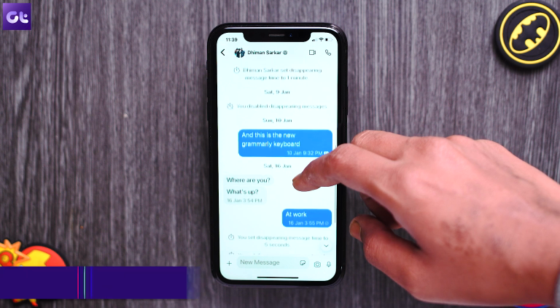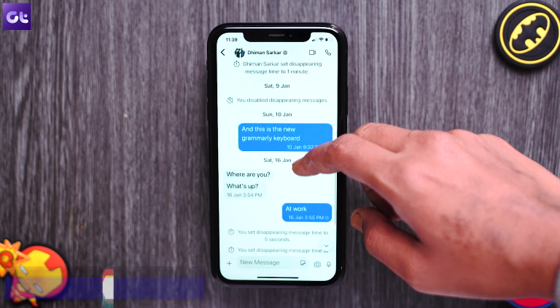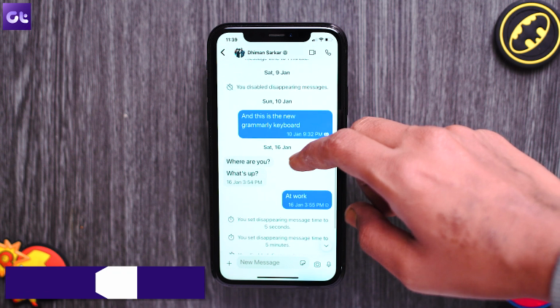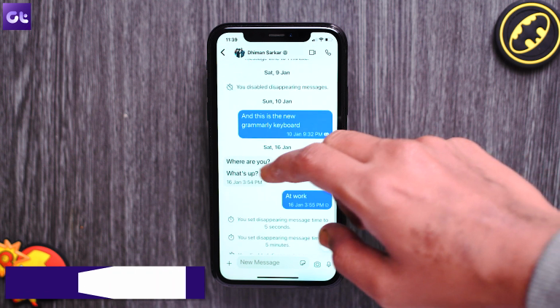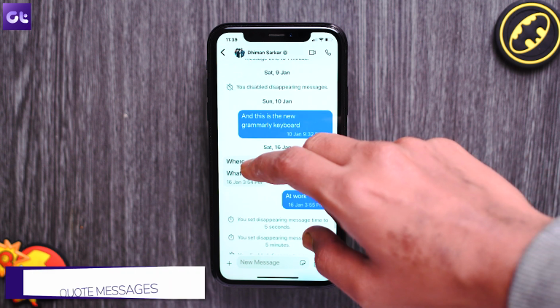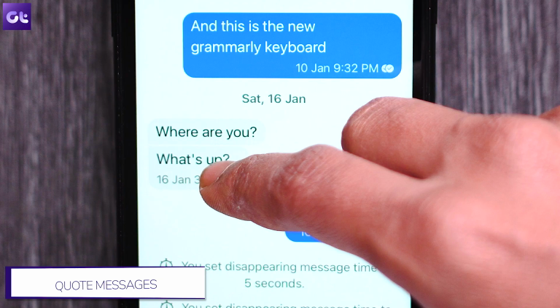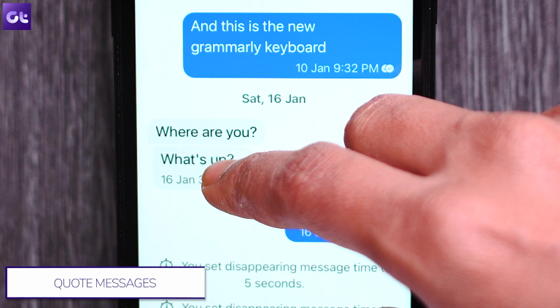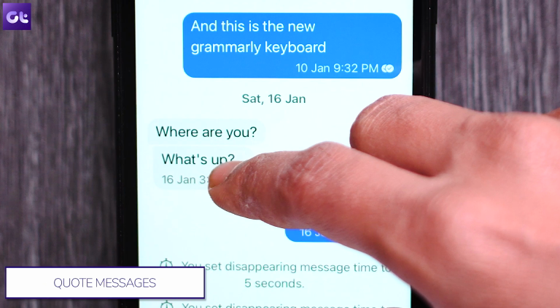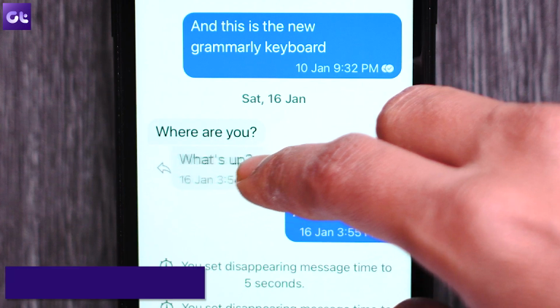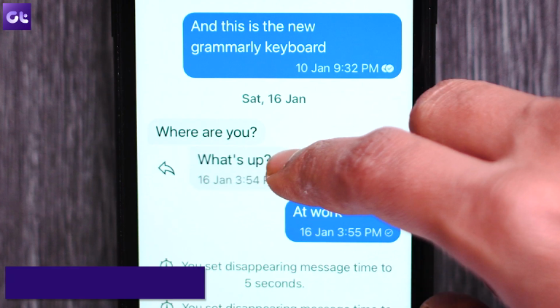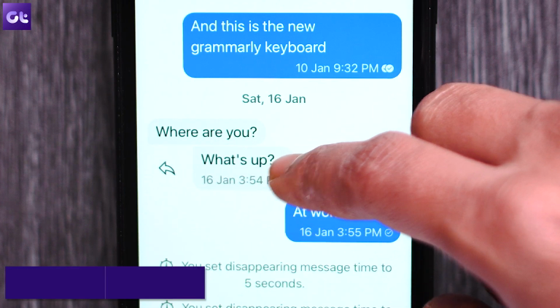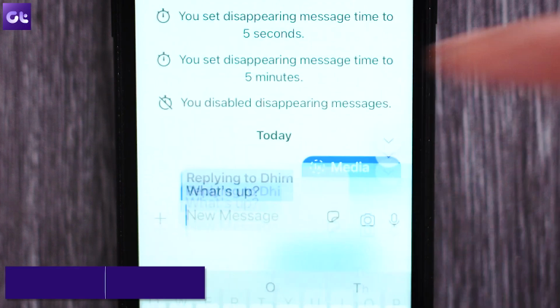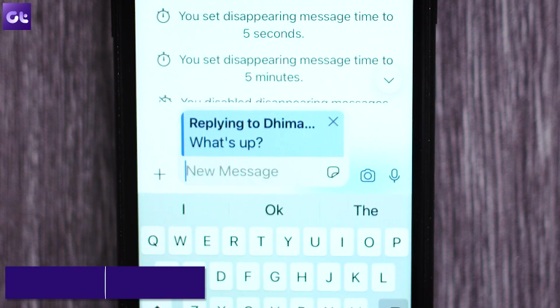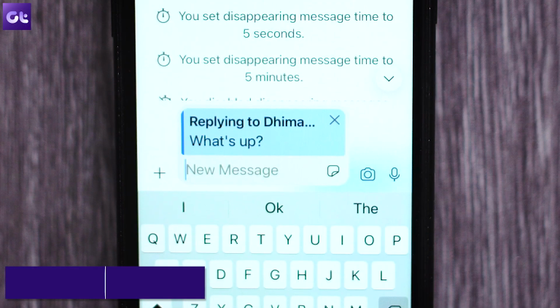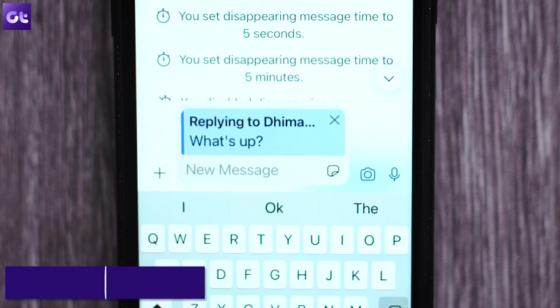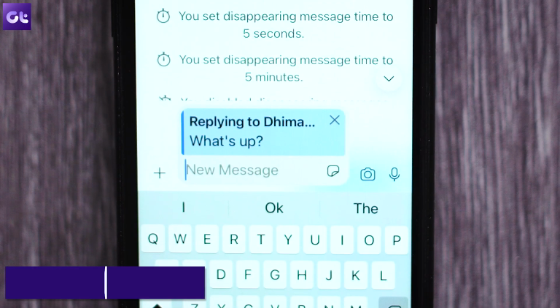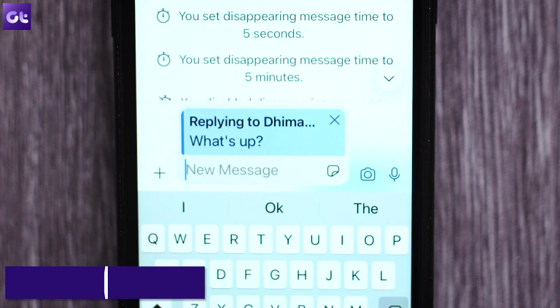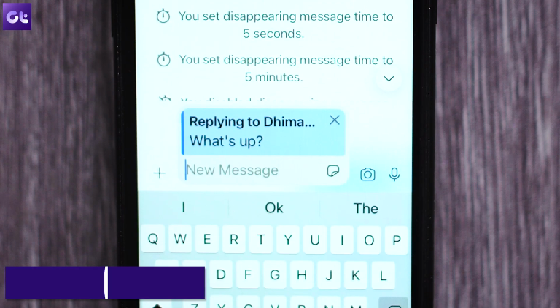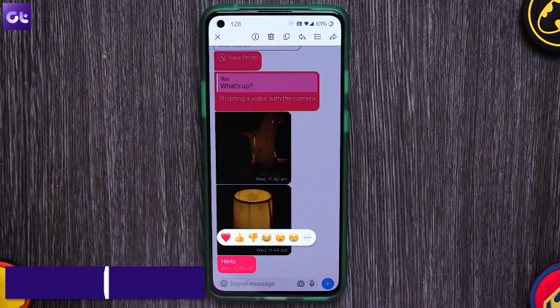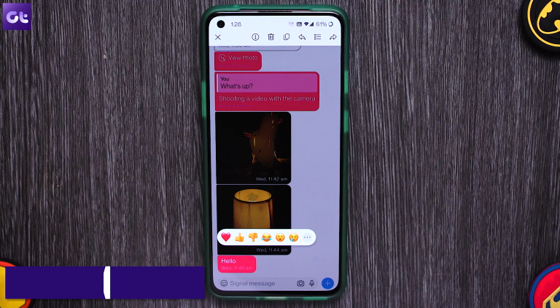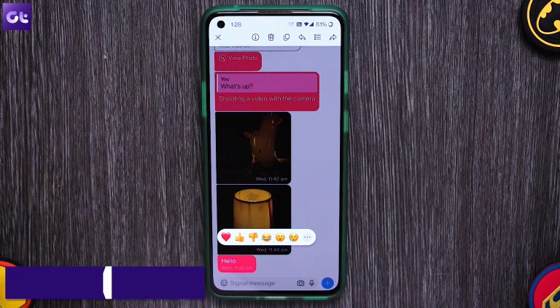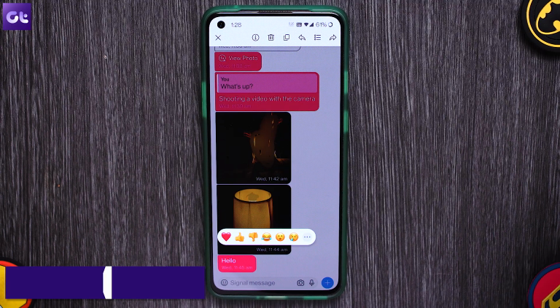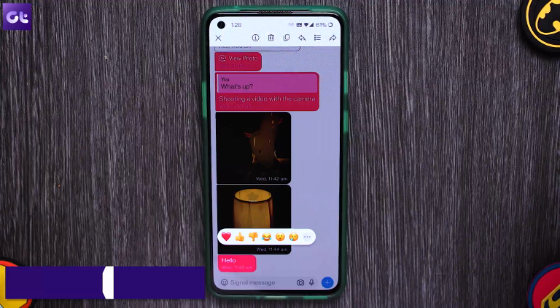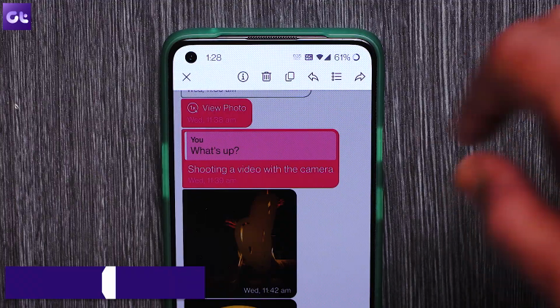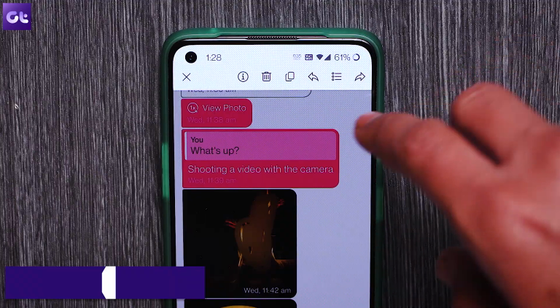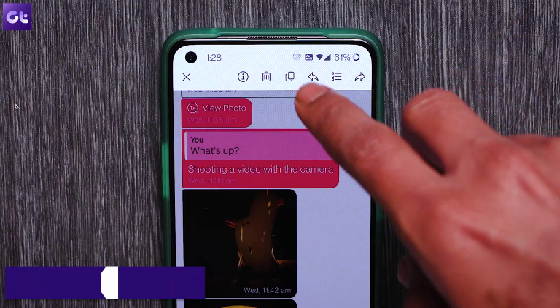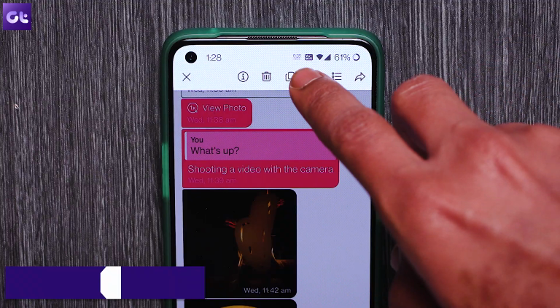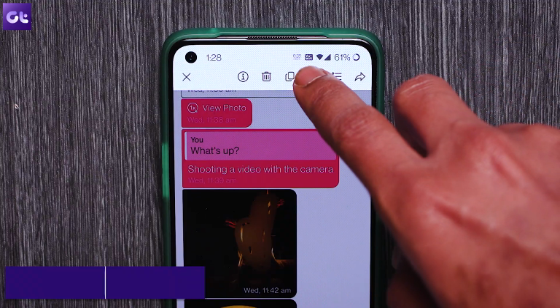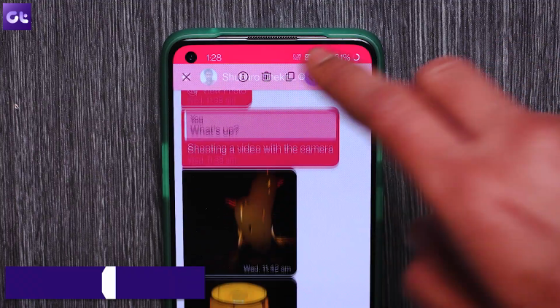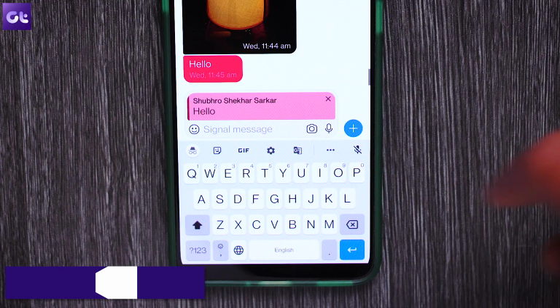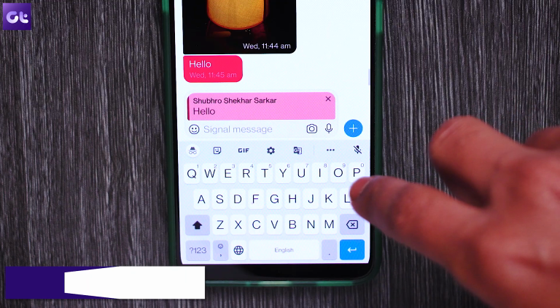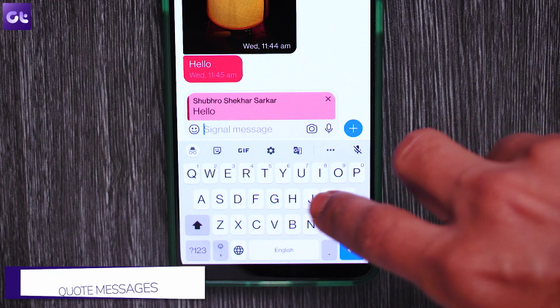To do that, just swipe right on the message that you want to quote. Alternatively, touch and hold the message and then select the reply icon from the menu.